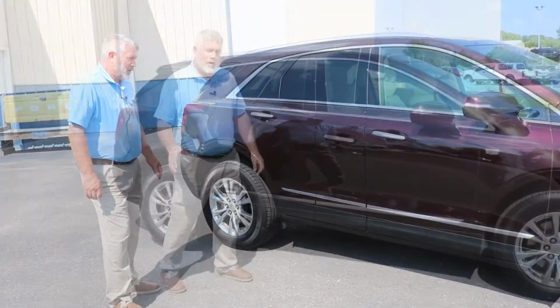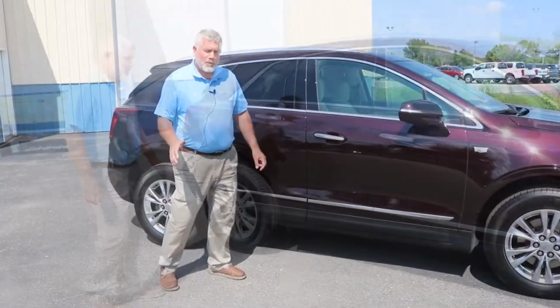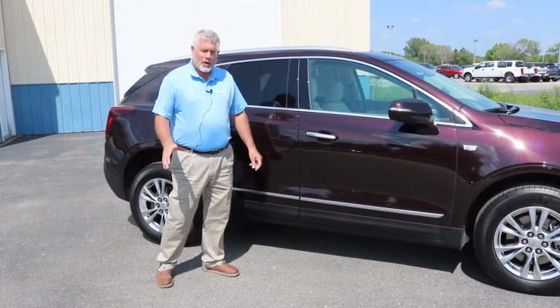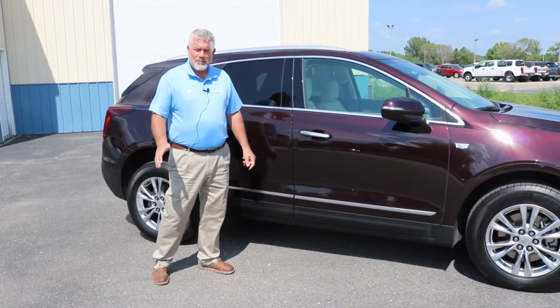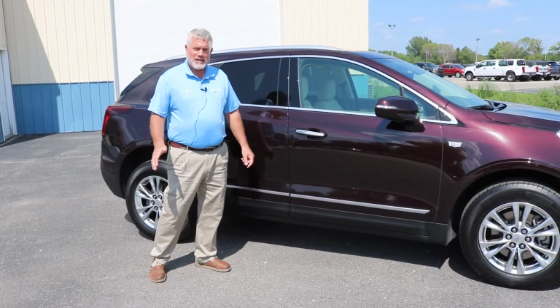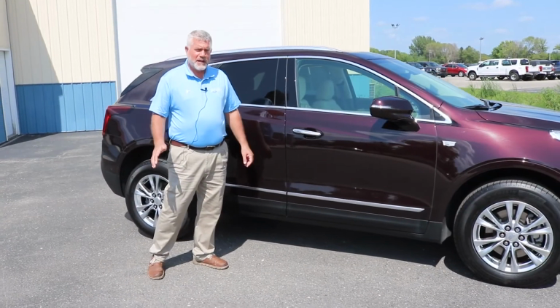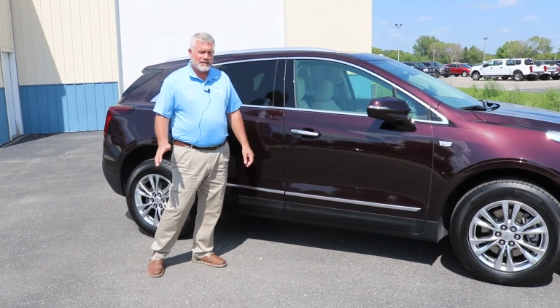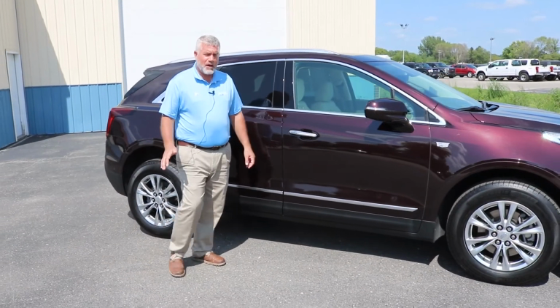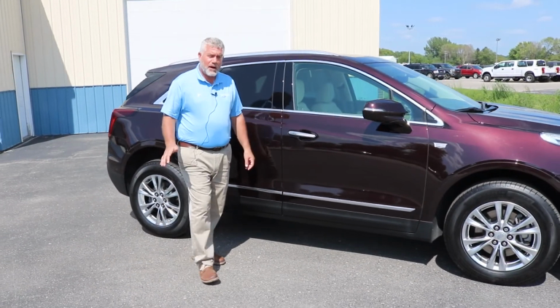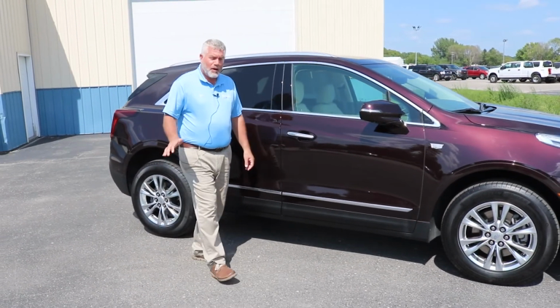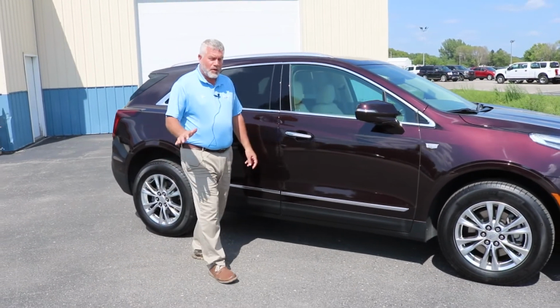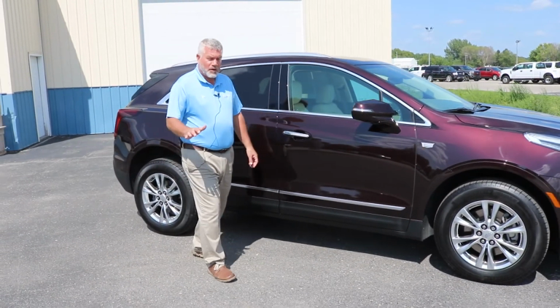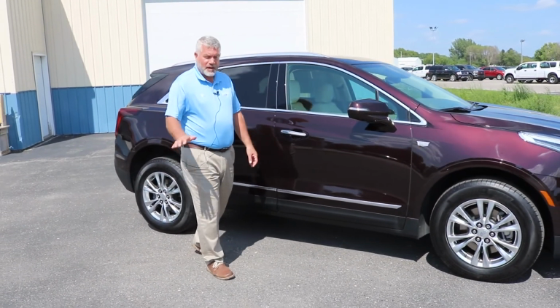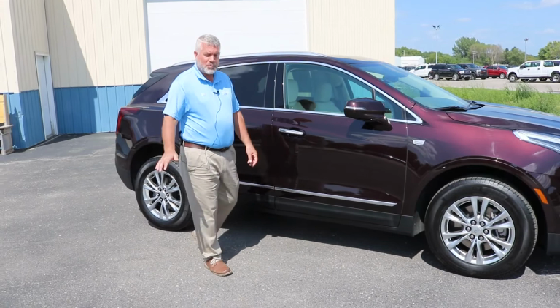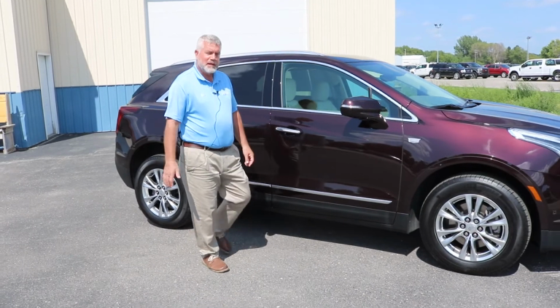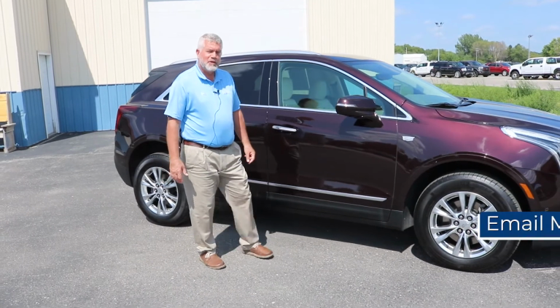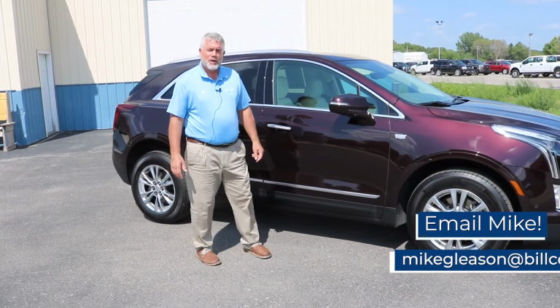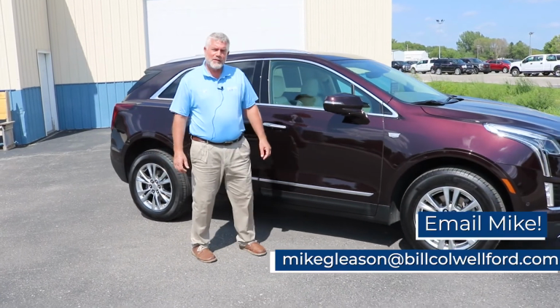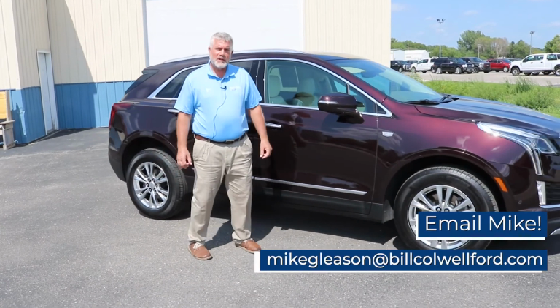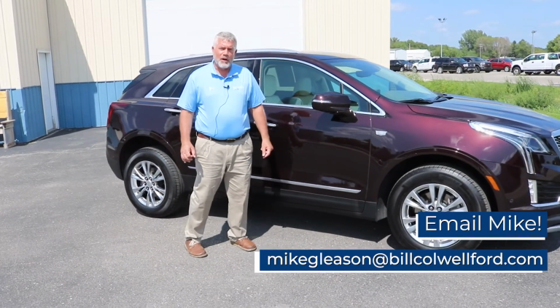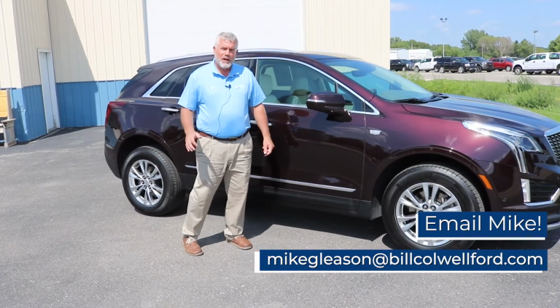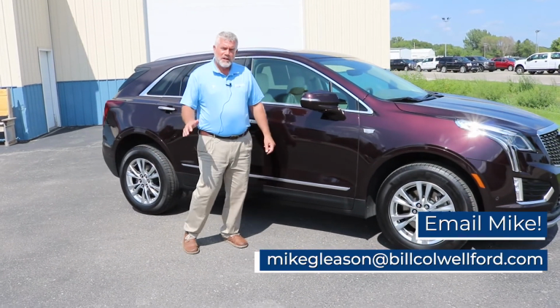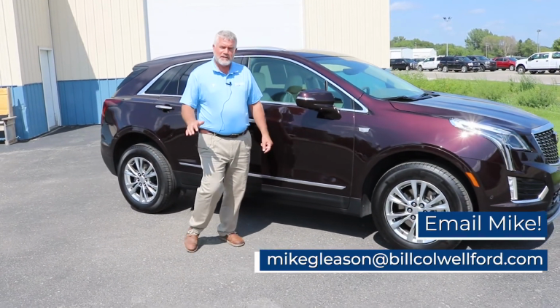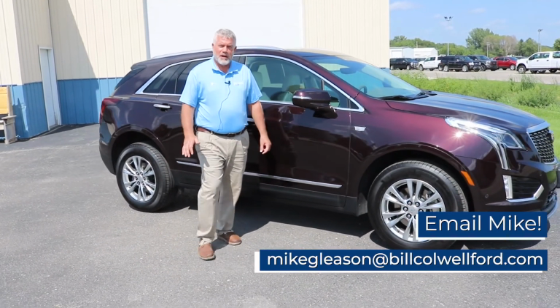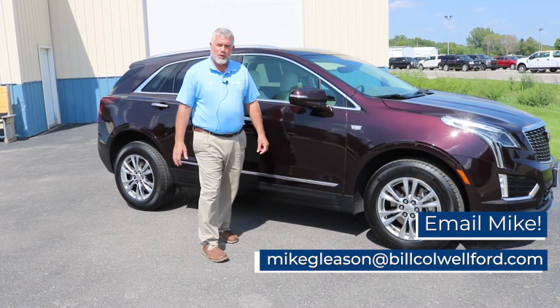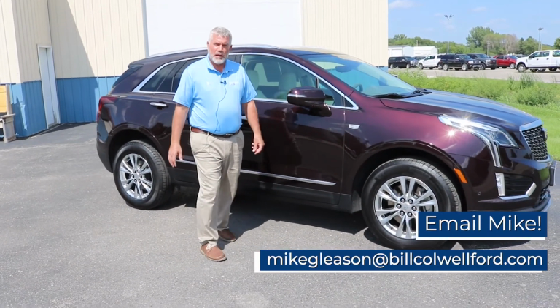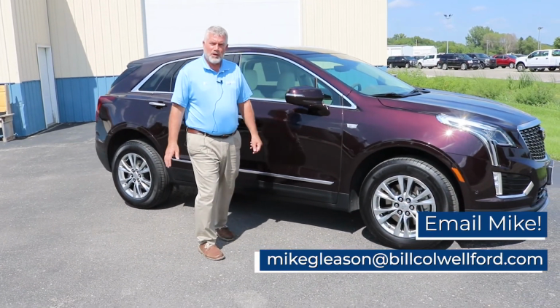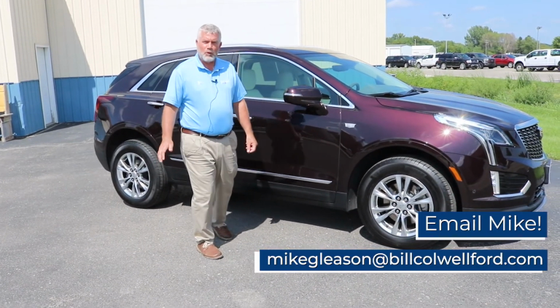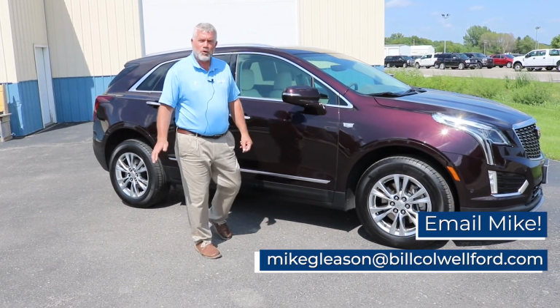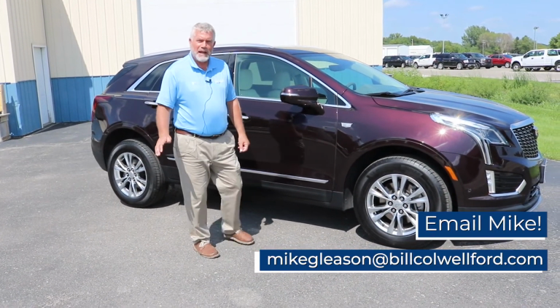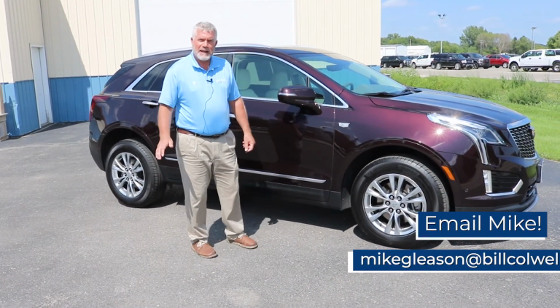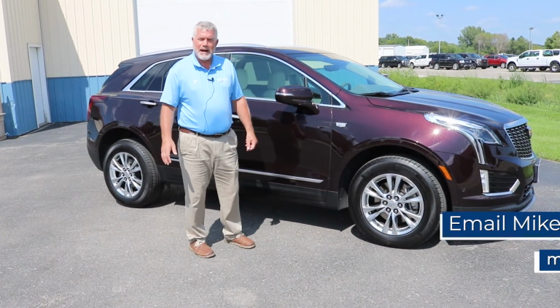For more information on this car or our complete inventory, give us a call. Check us out on the web, BillCaldwellFord.com.